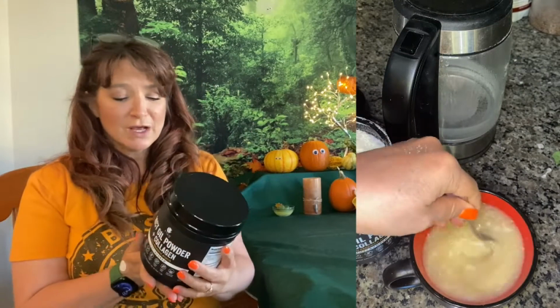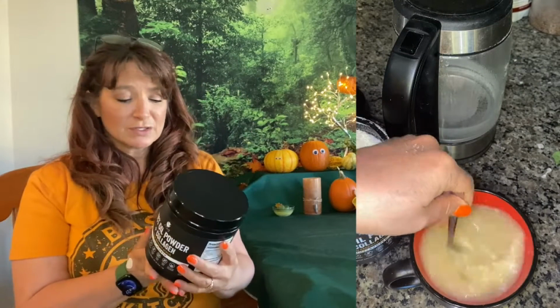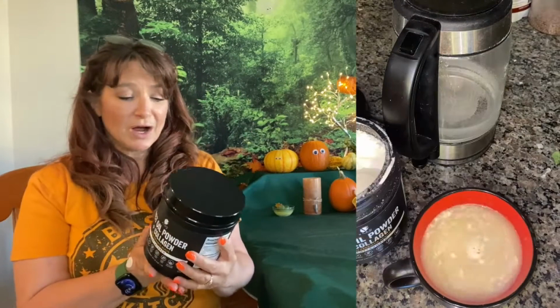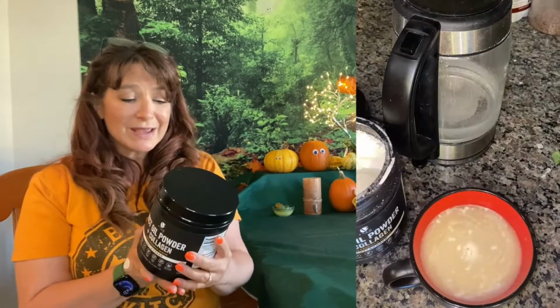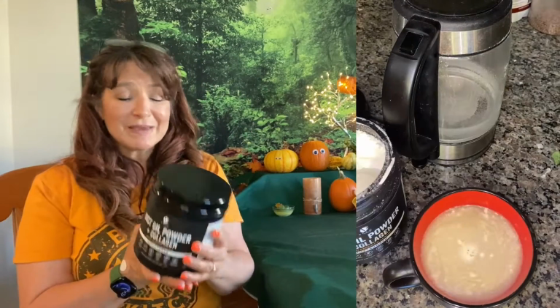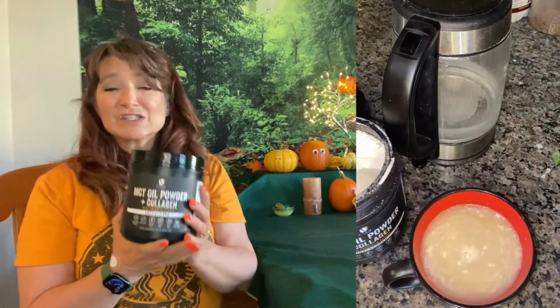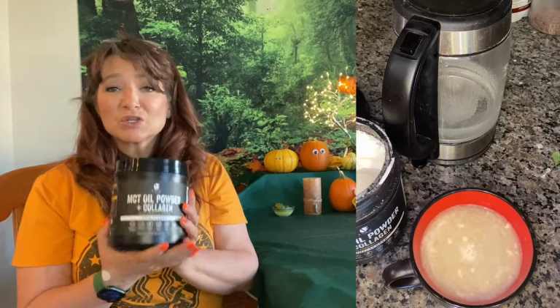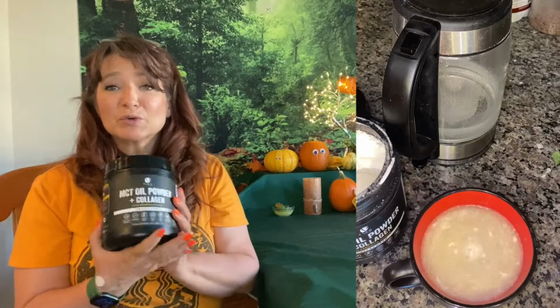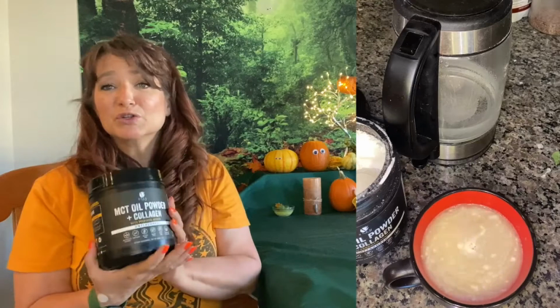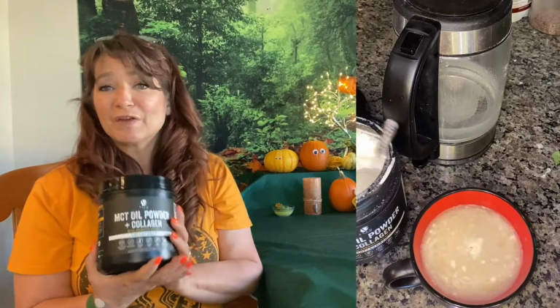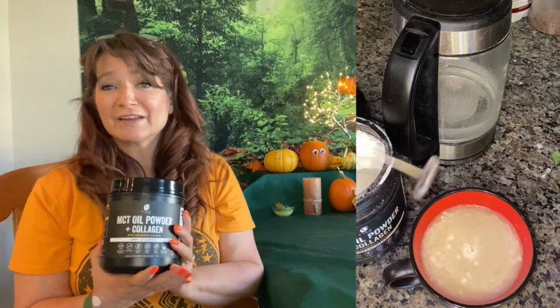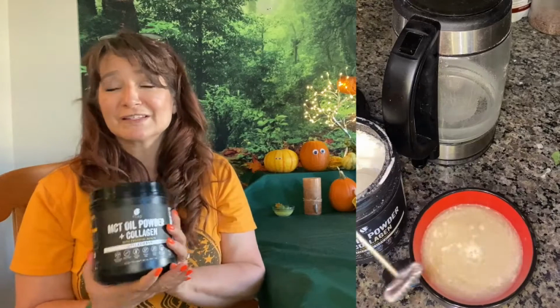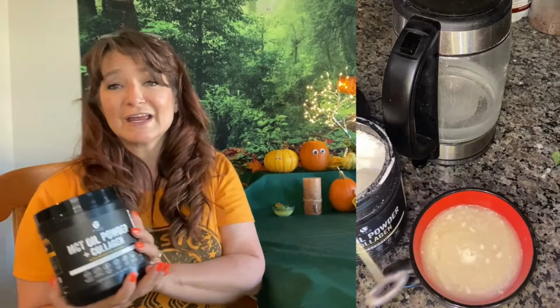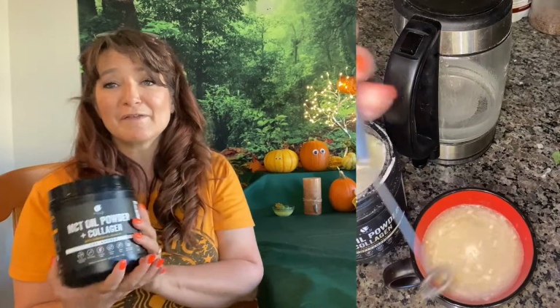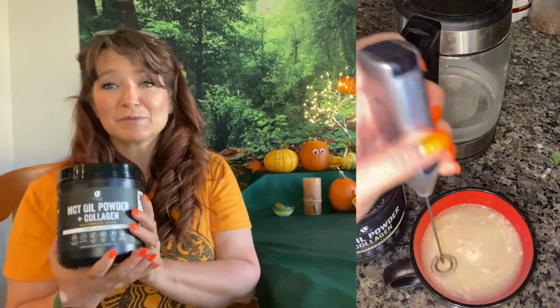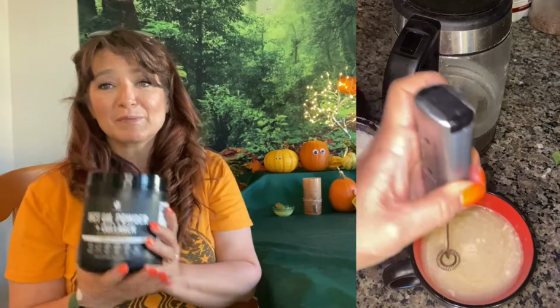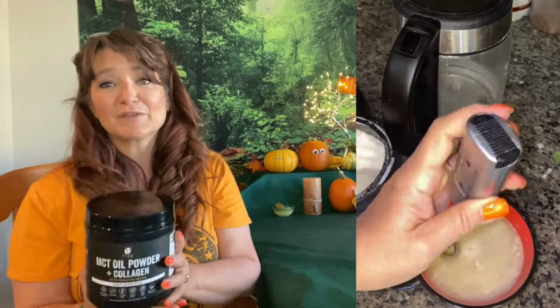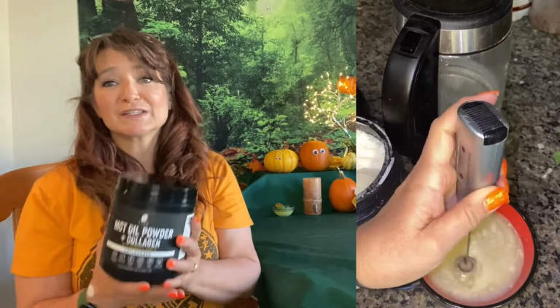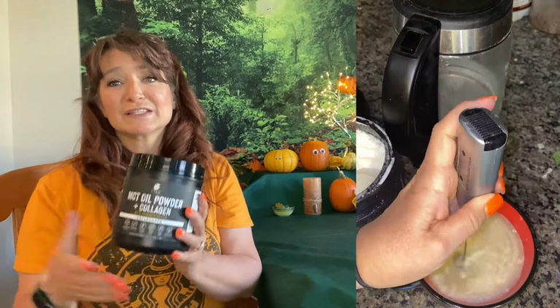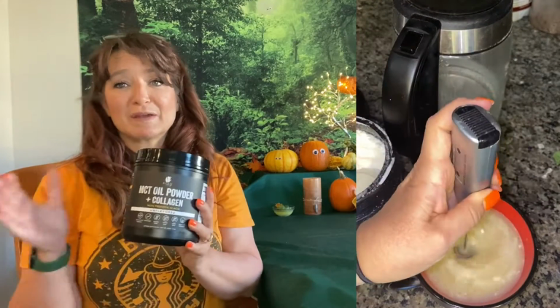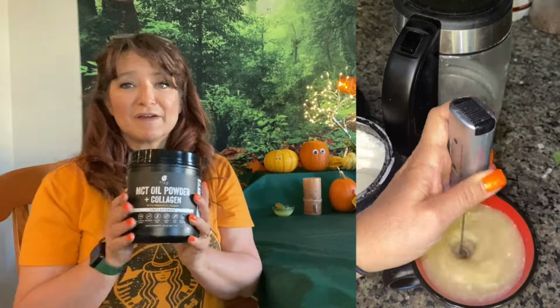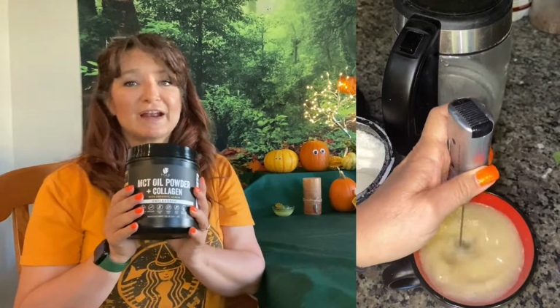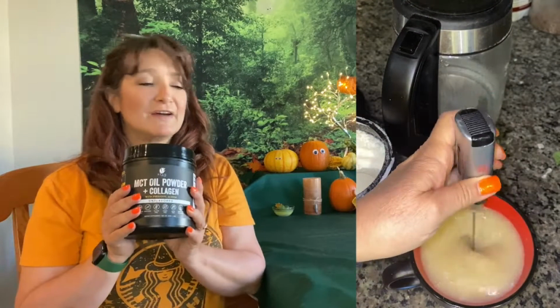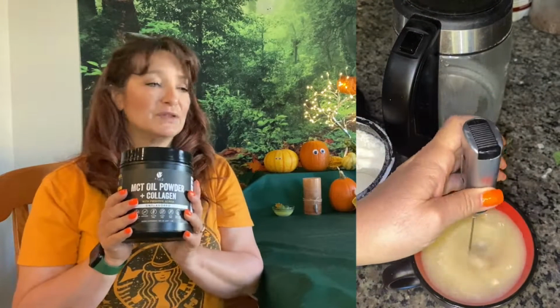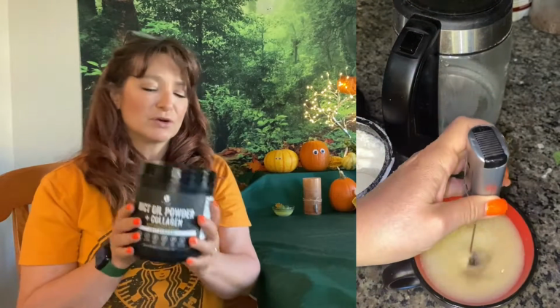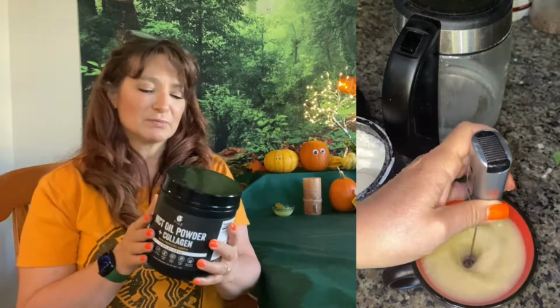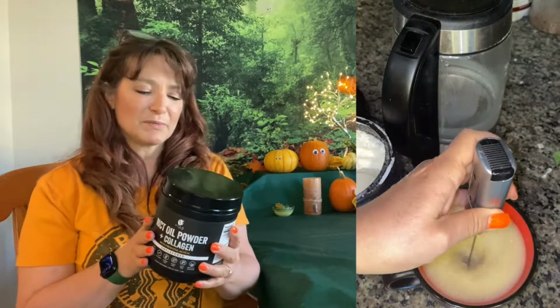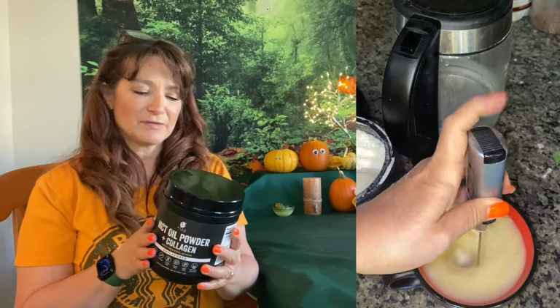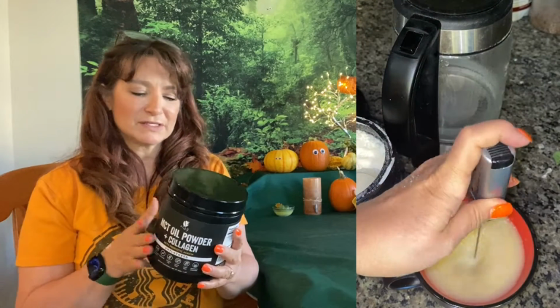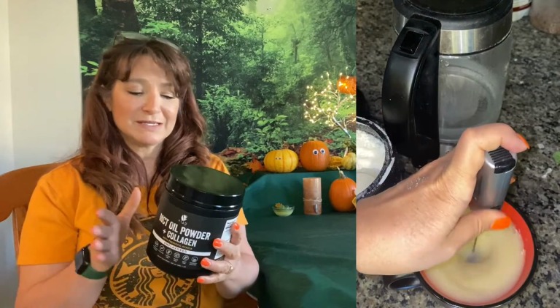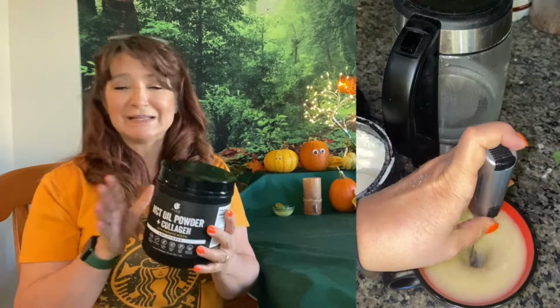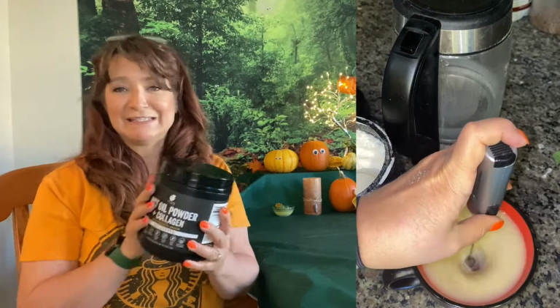So I am a super huge fan of this. I have it with my breakfast. This is my fat I have in the morning with my breakfast in my tea.